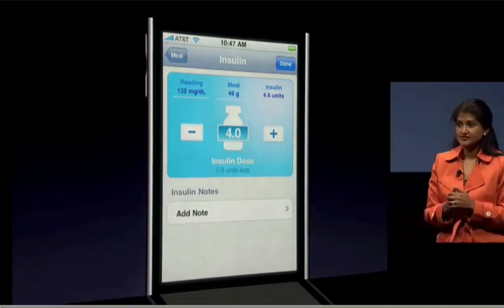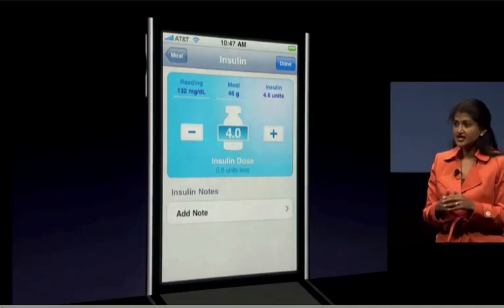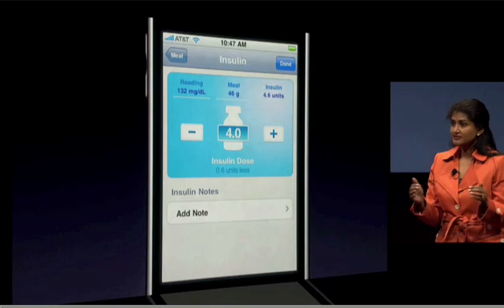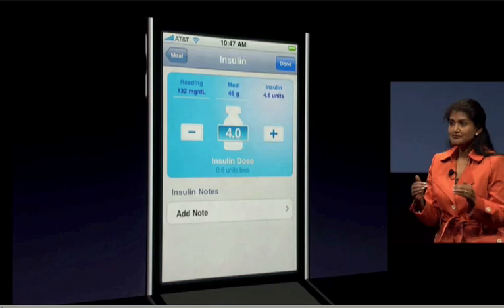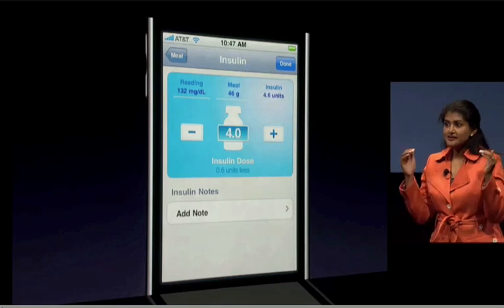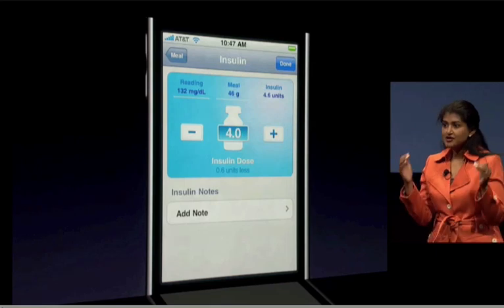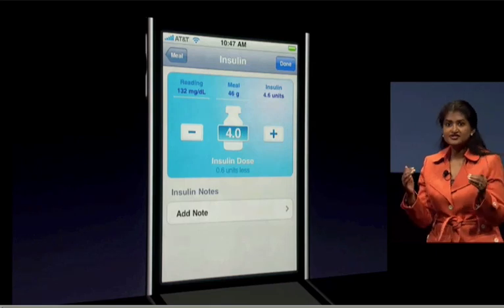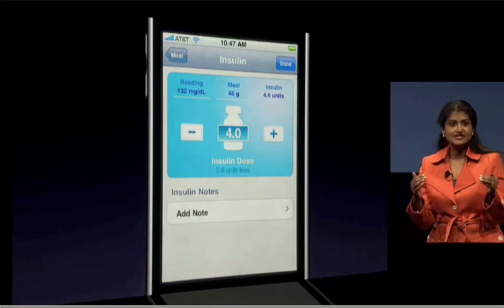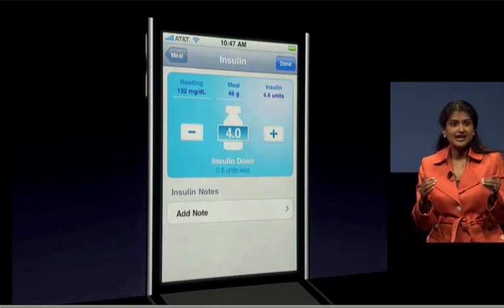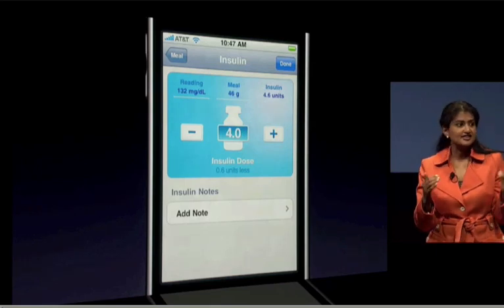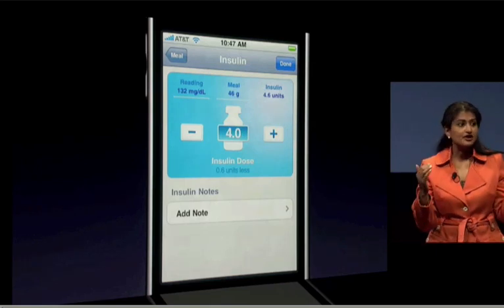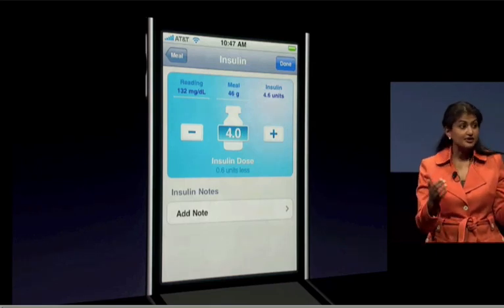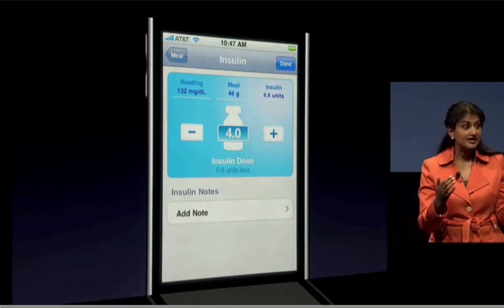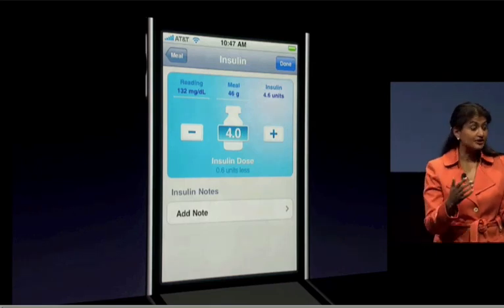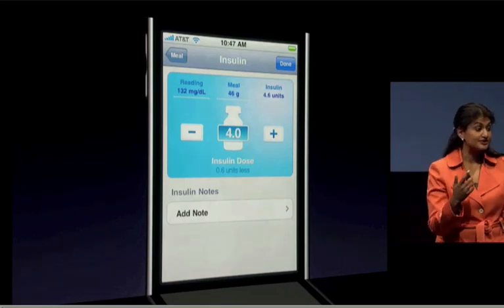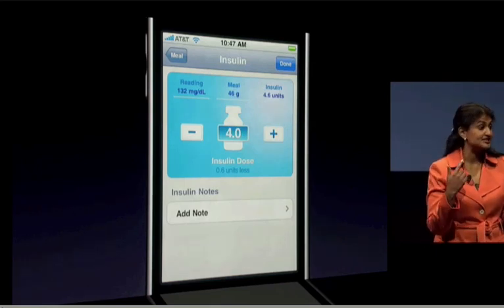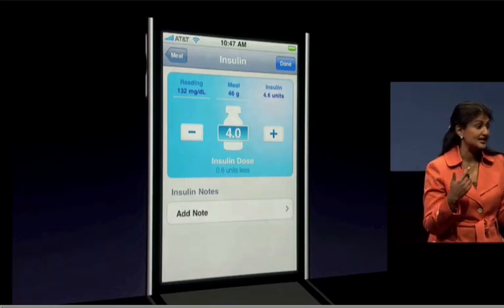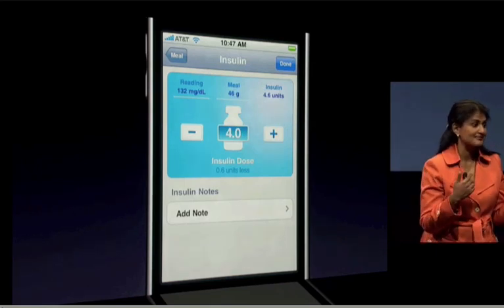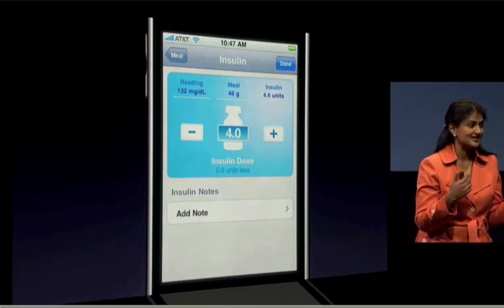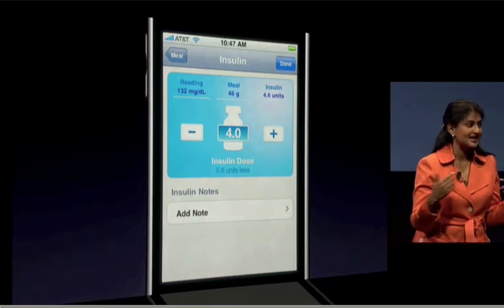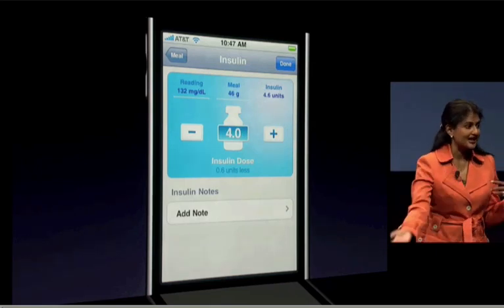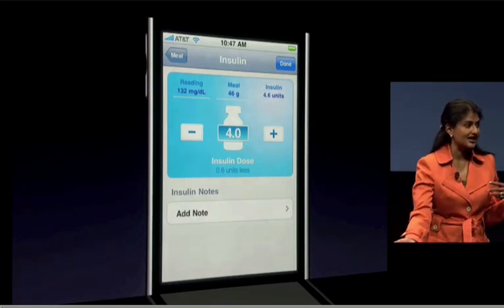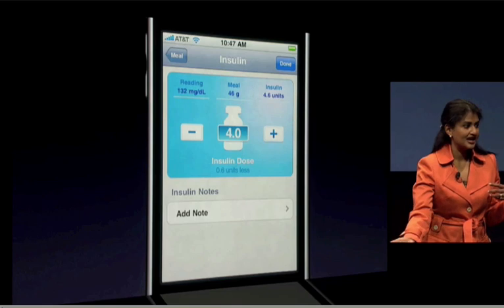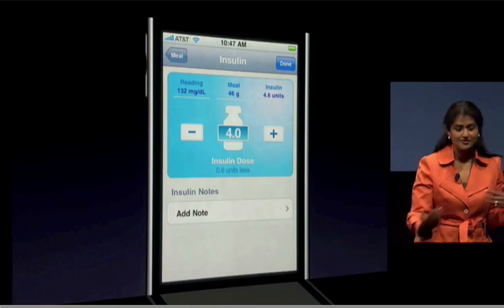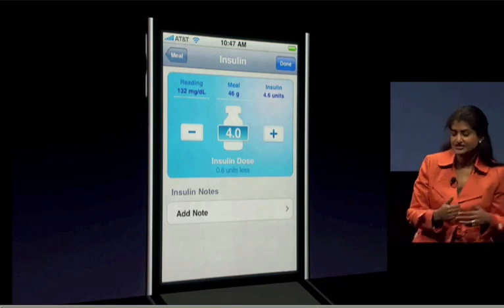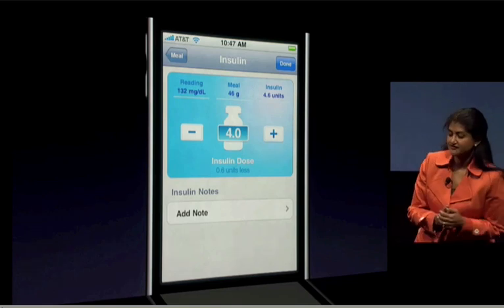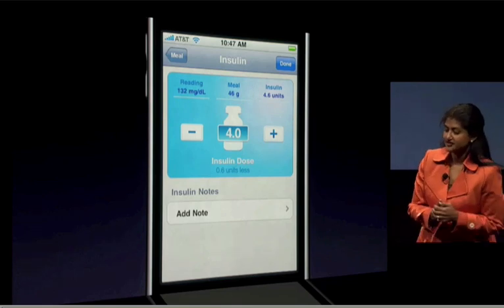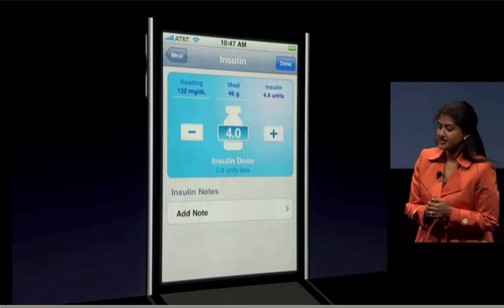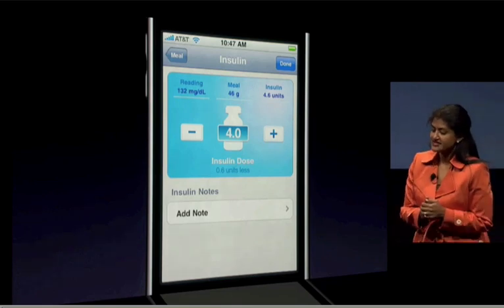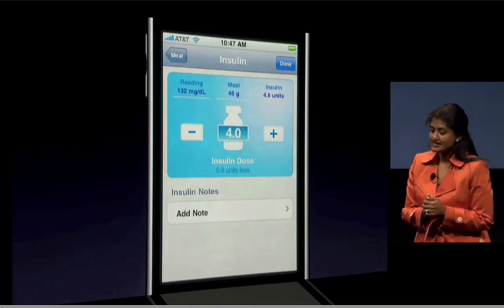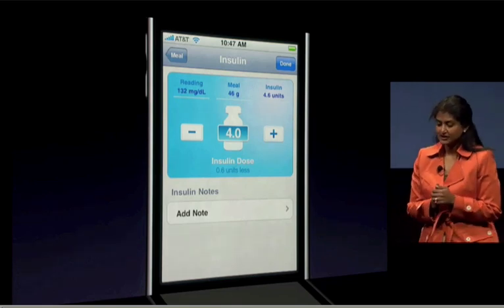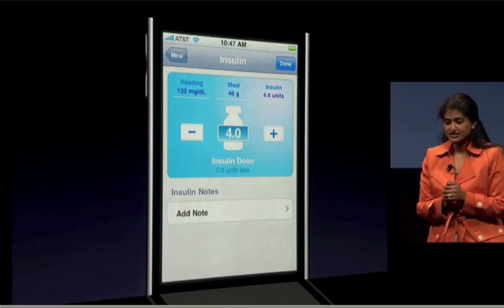Keep in mind, most of this math has always been done in Maddie's head. Now it's done for her via this application.